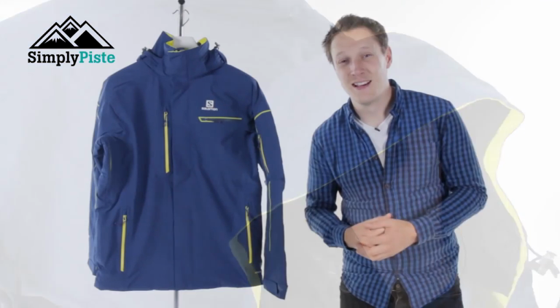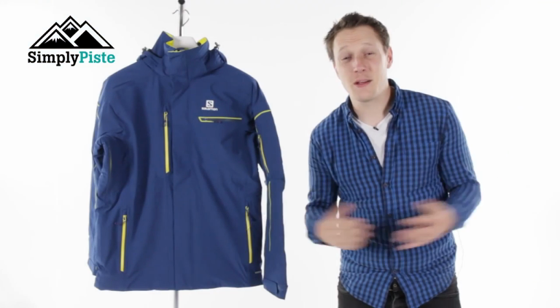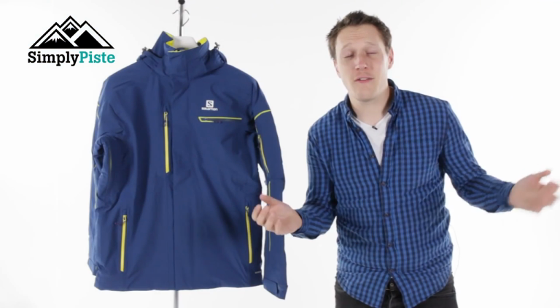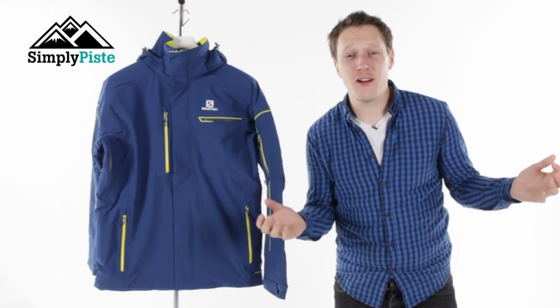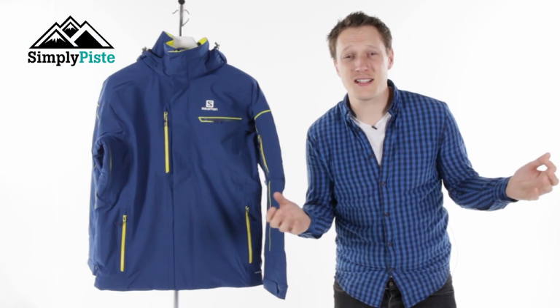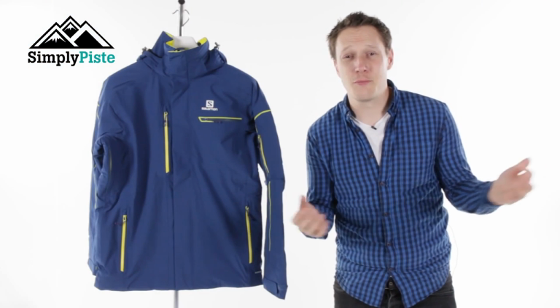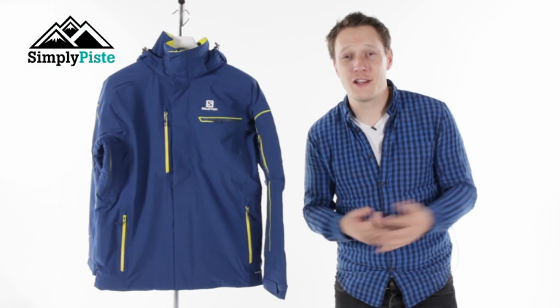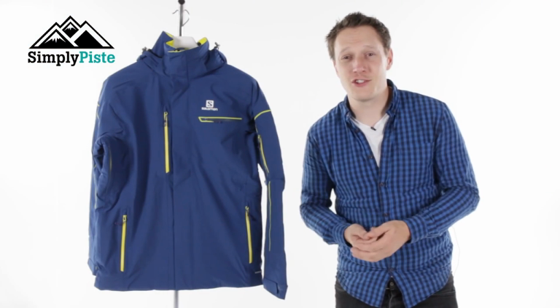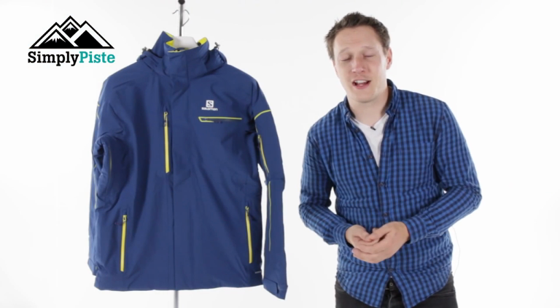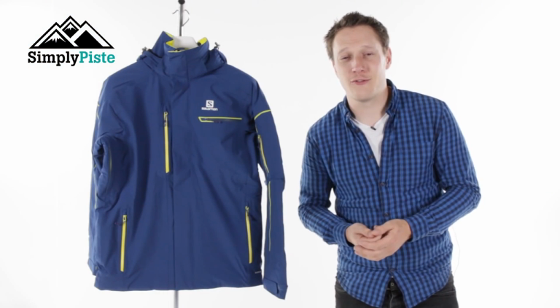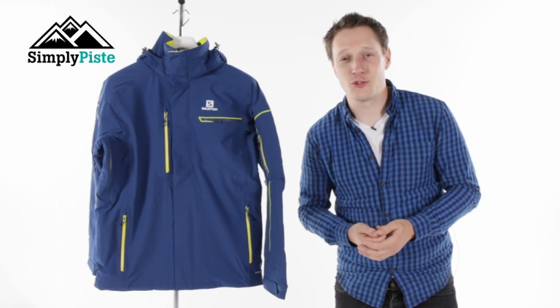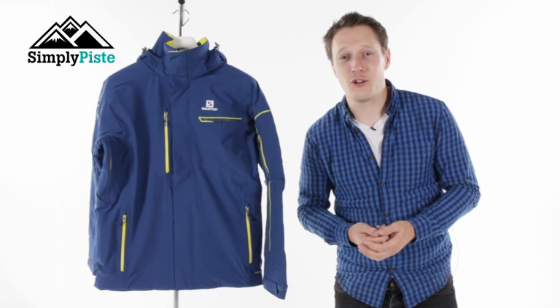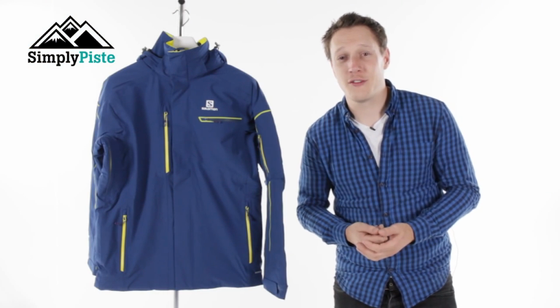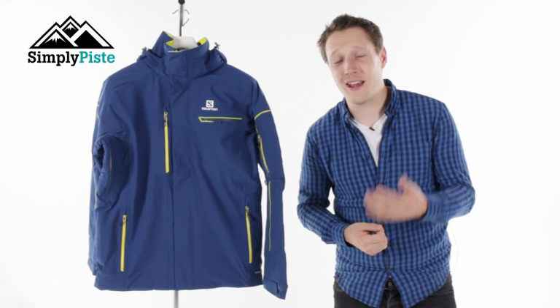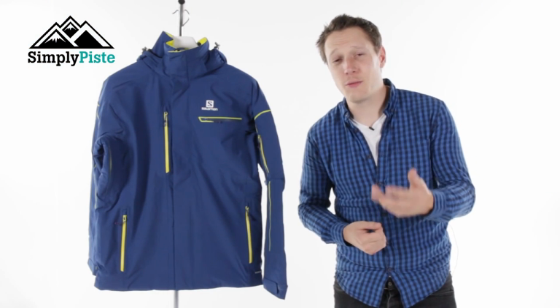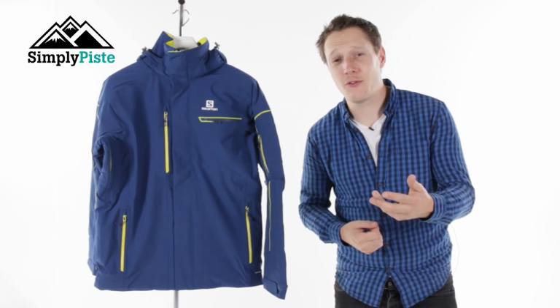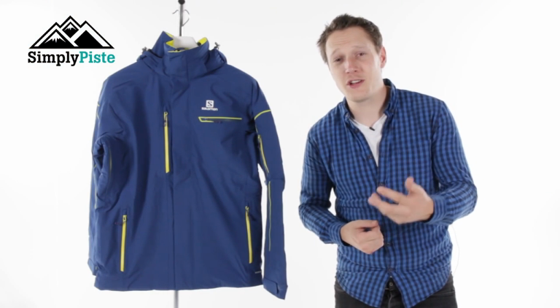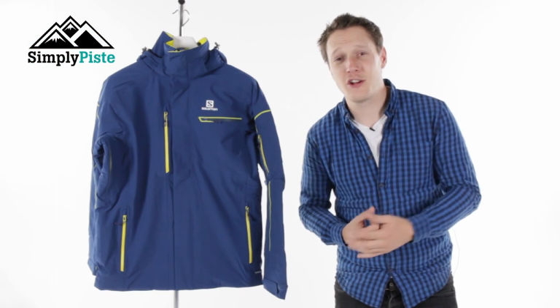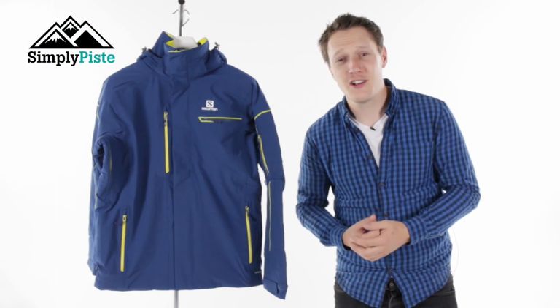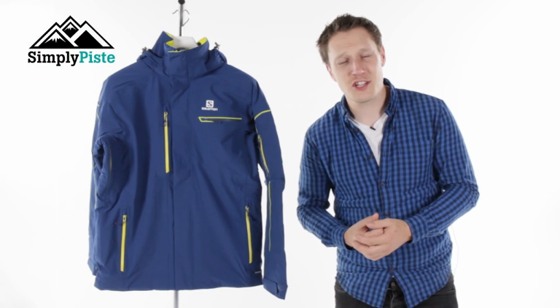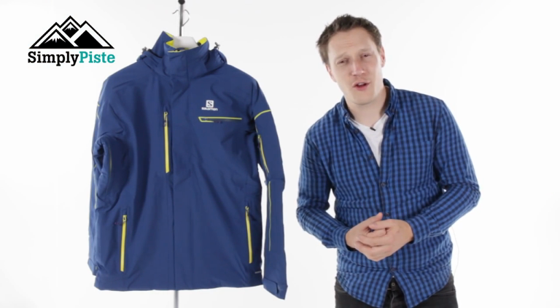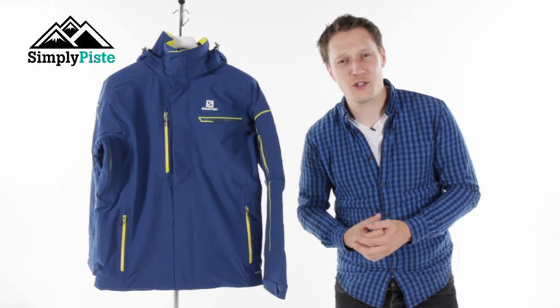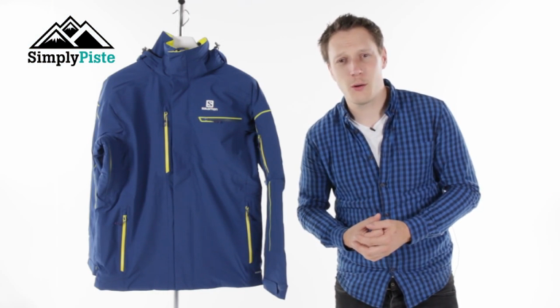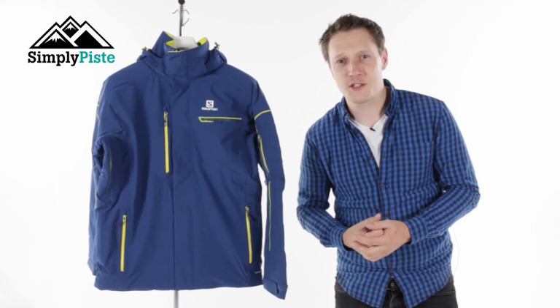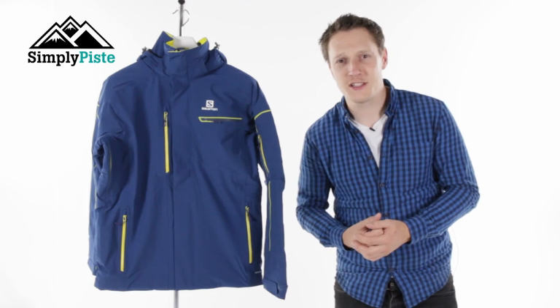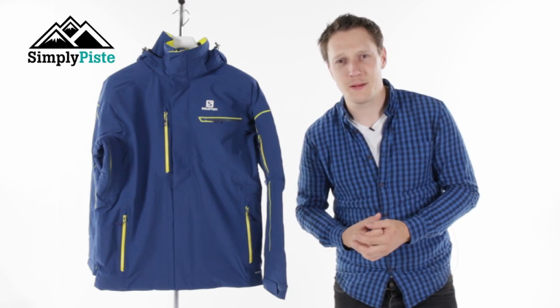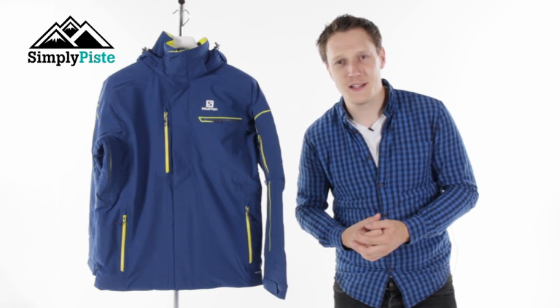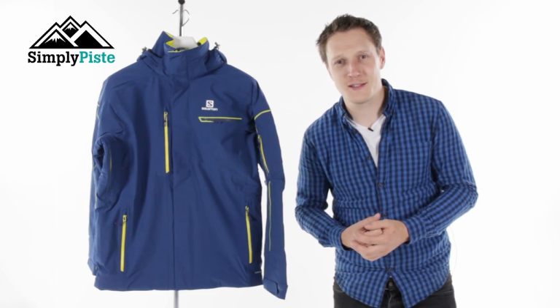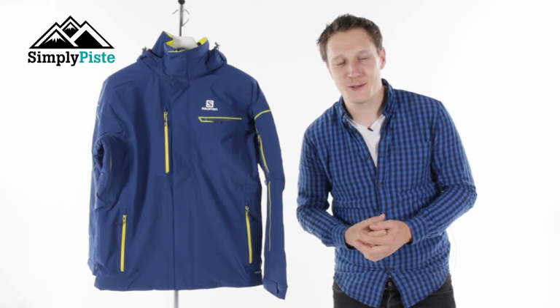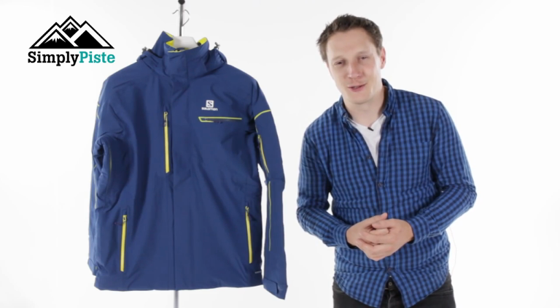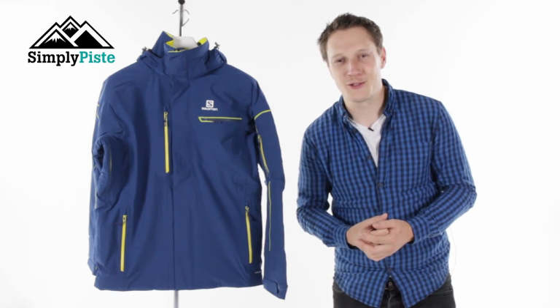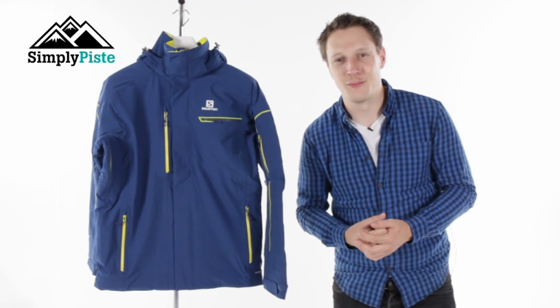So there we have it guys — that's the Brilliant jacket from Salomon. If you'd like any more information on it, just head over to our website at simplypaced.com.